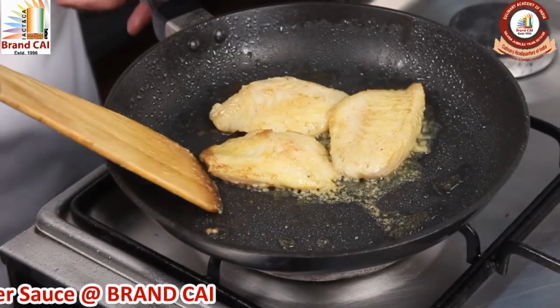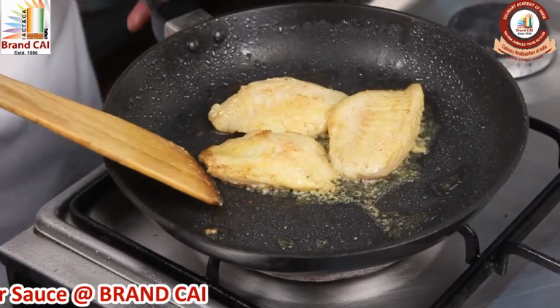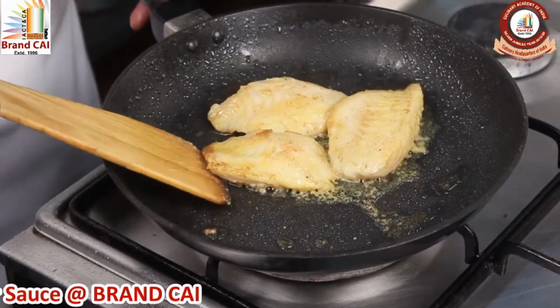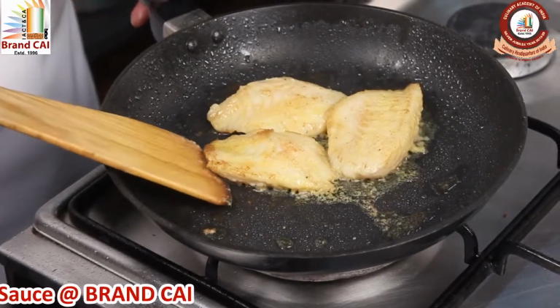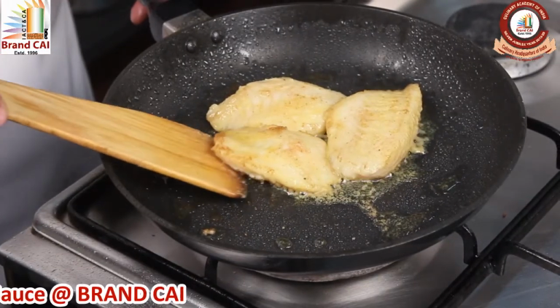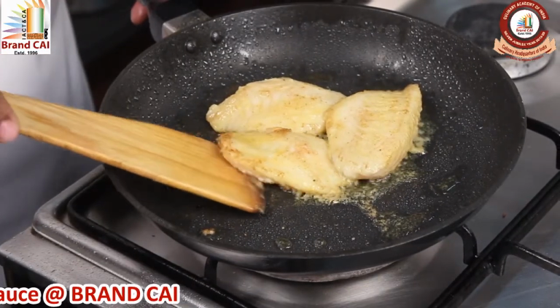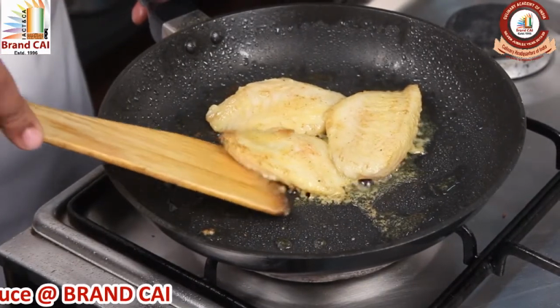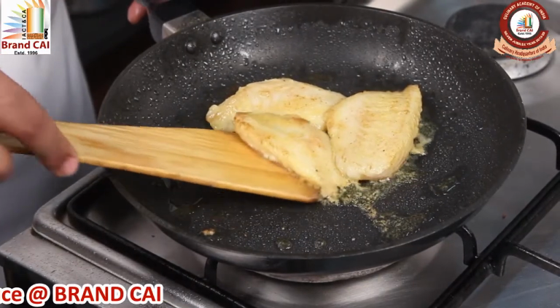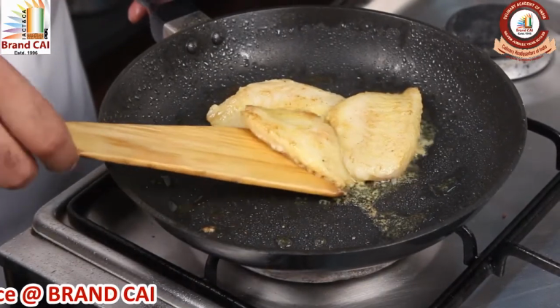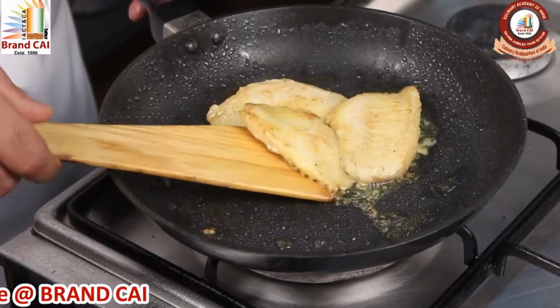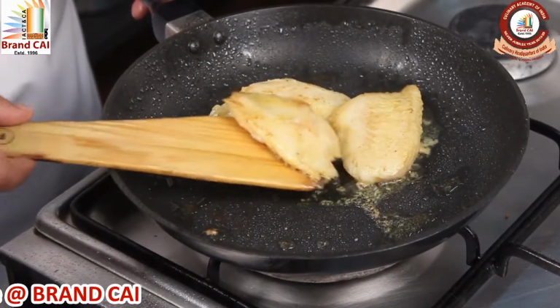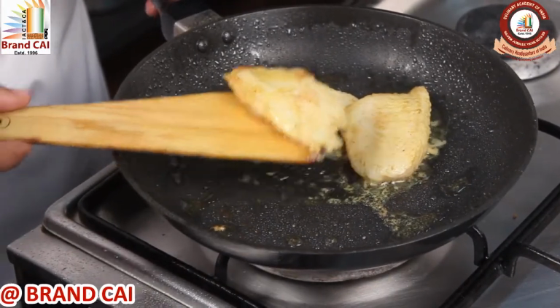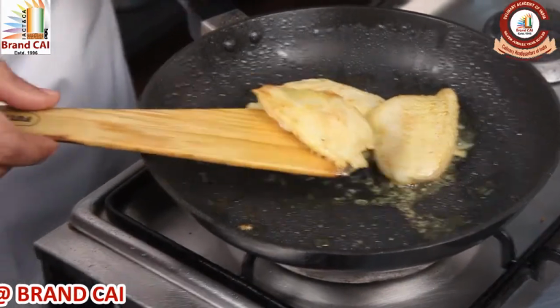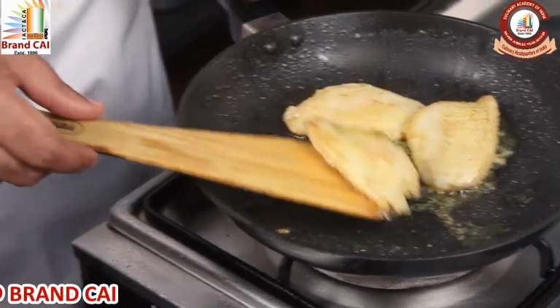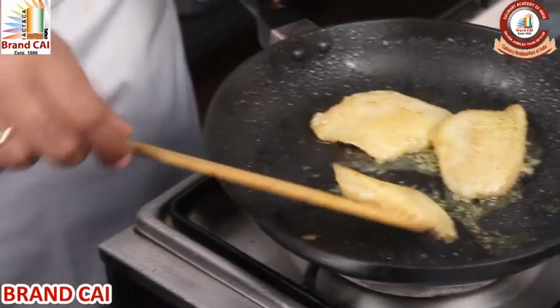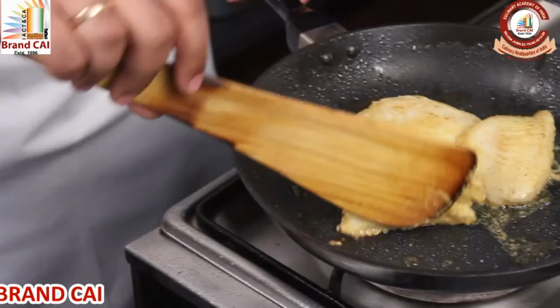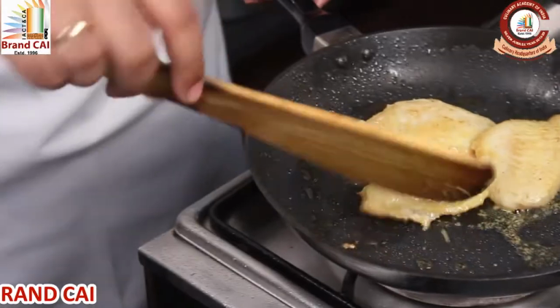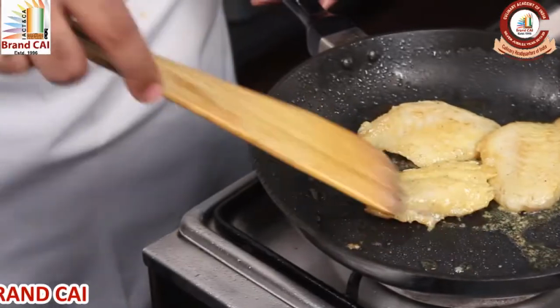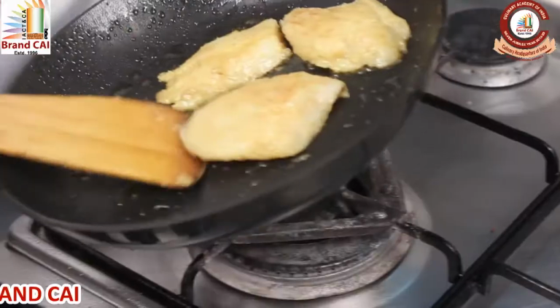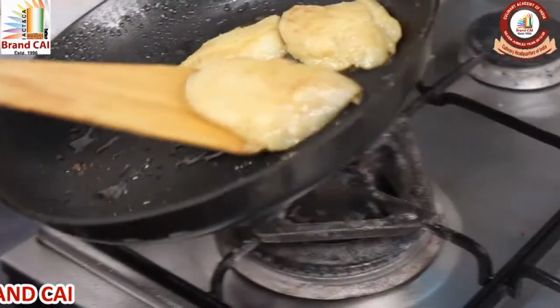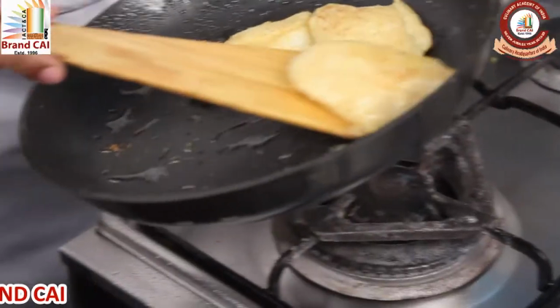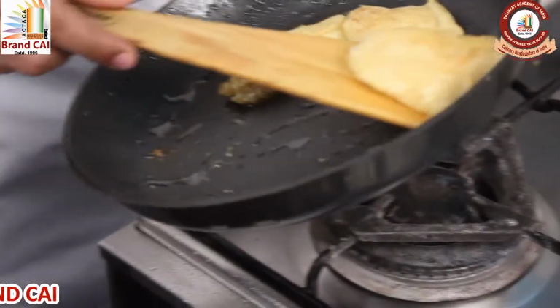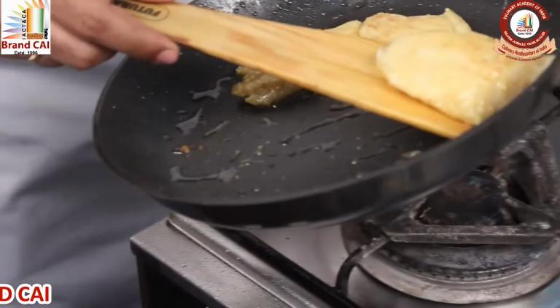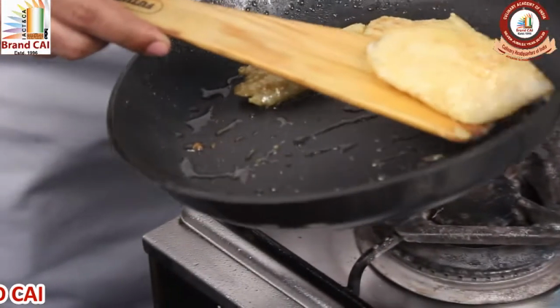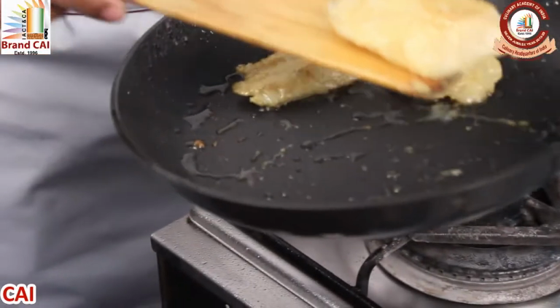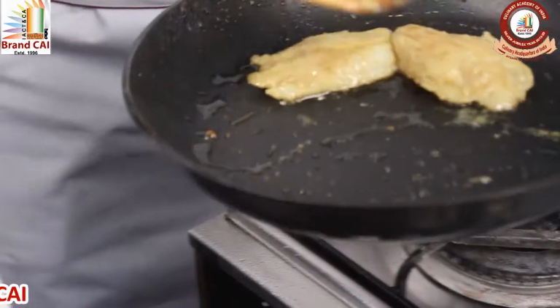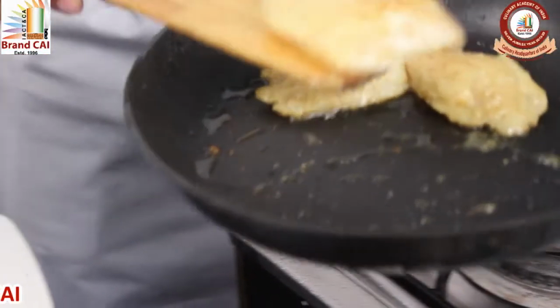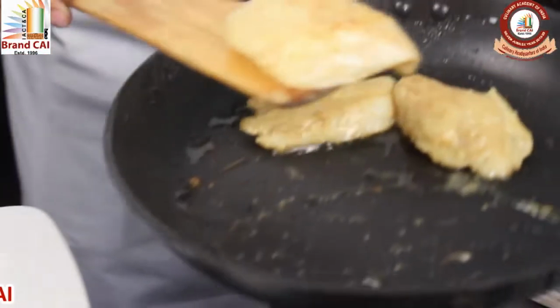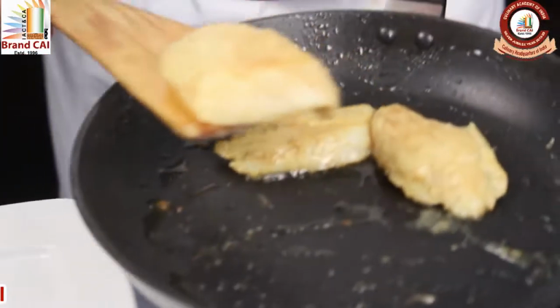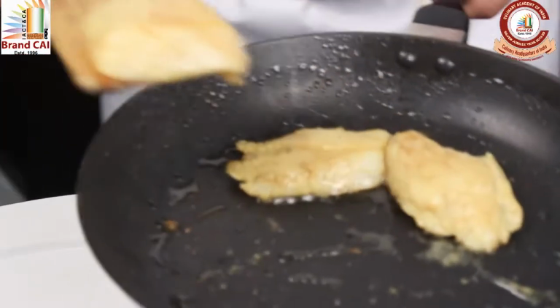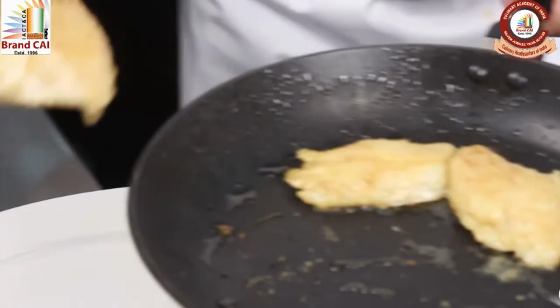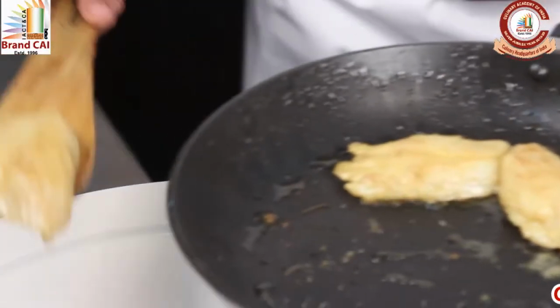Now we are going to place the fish and present it on a plate.